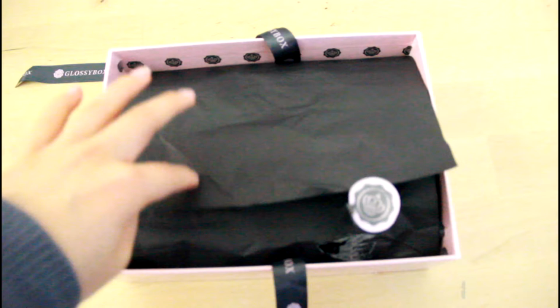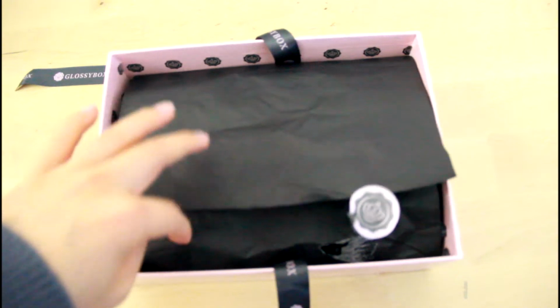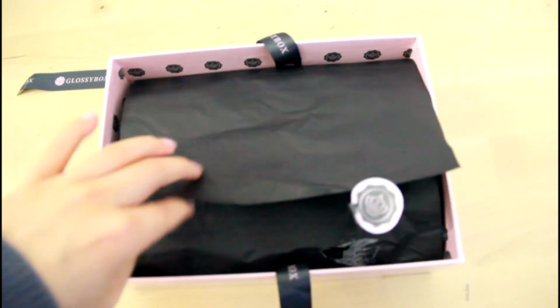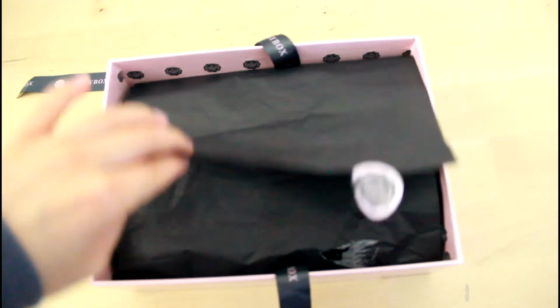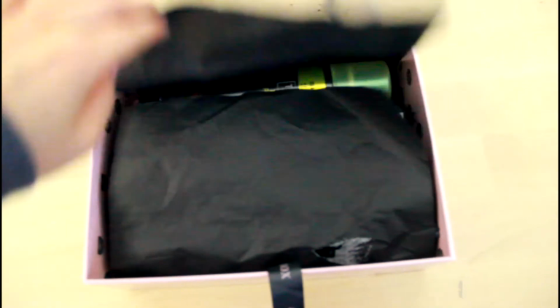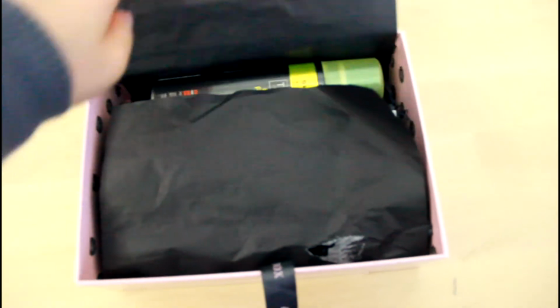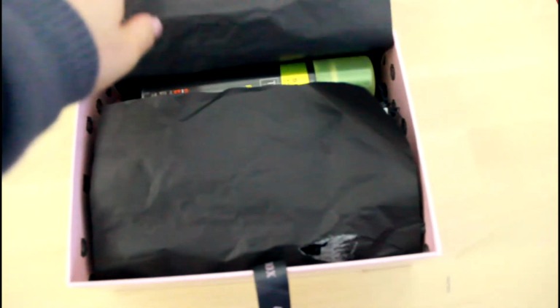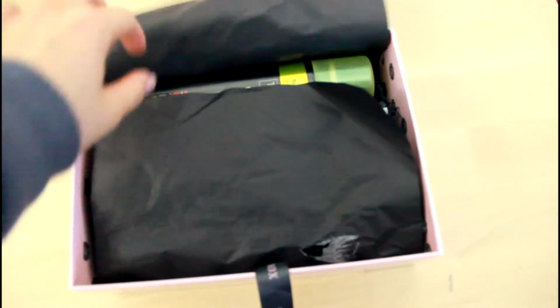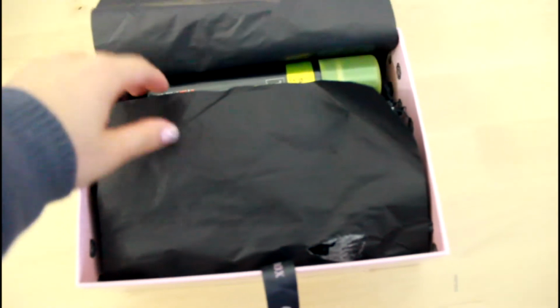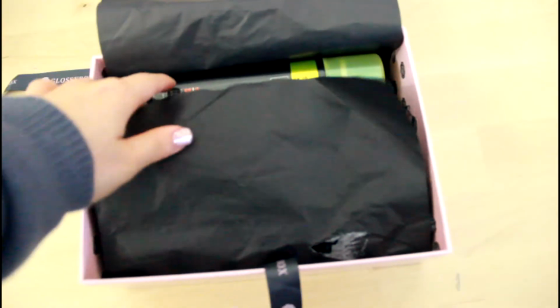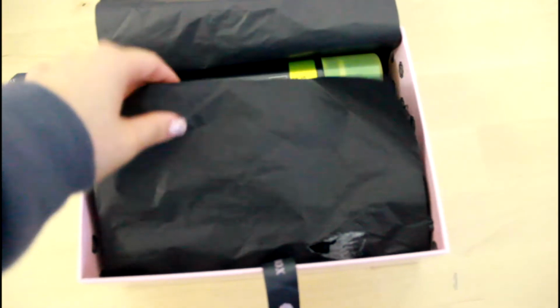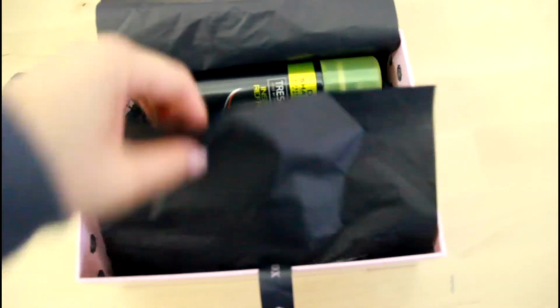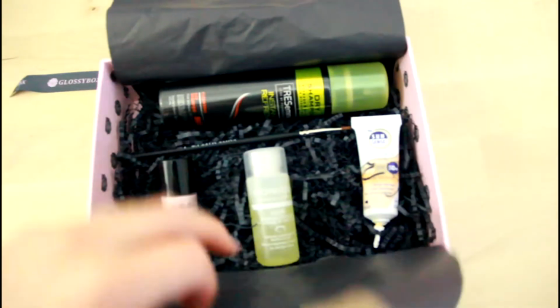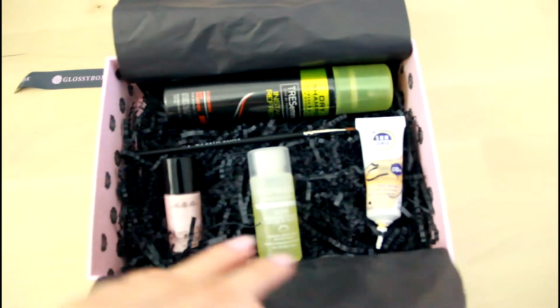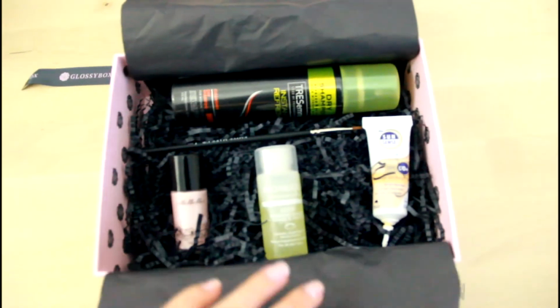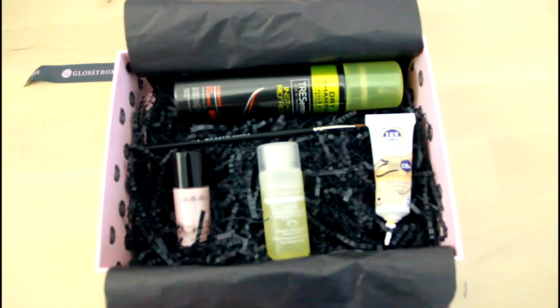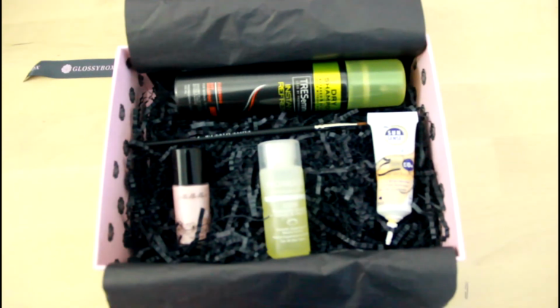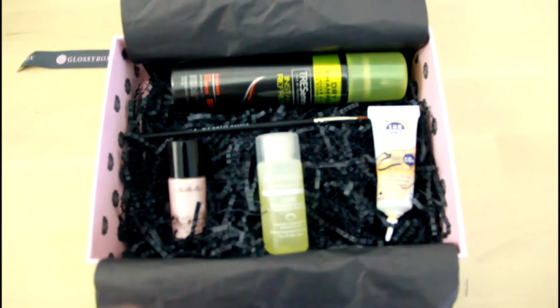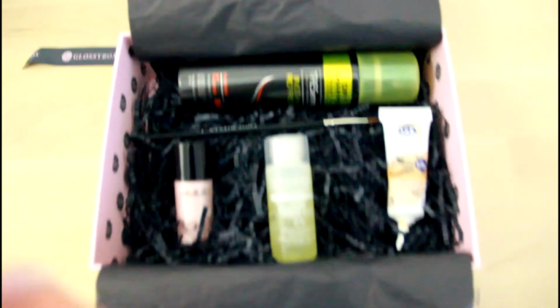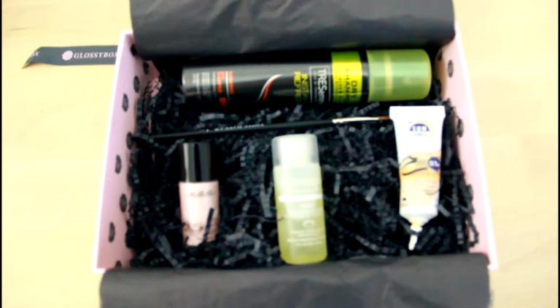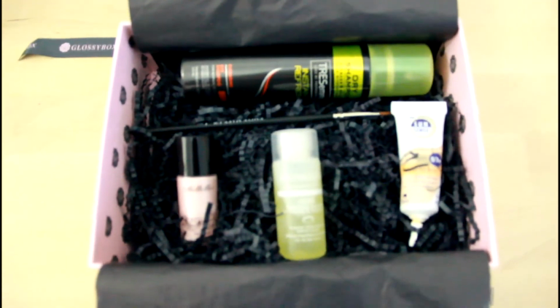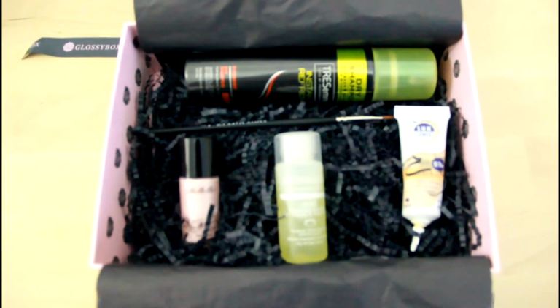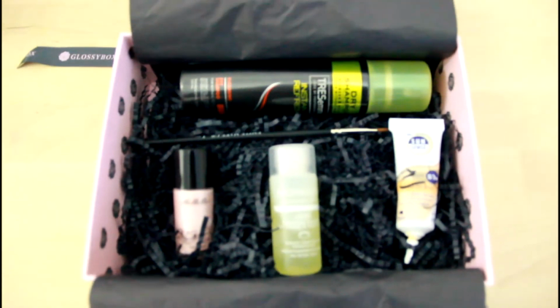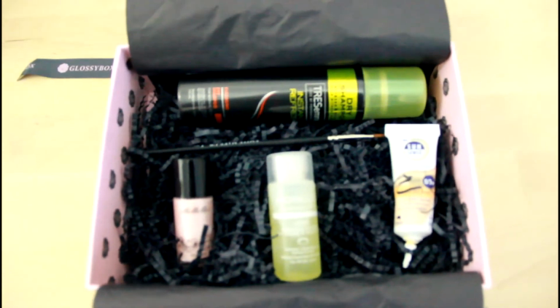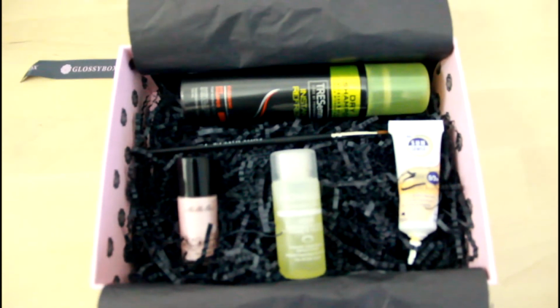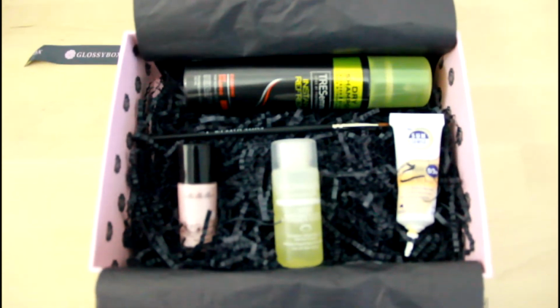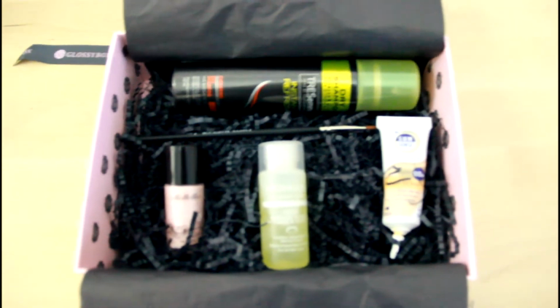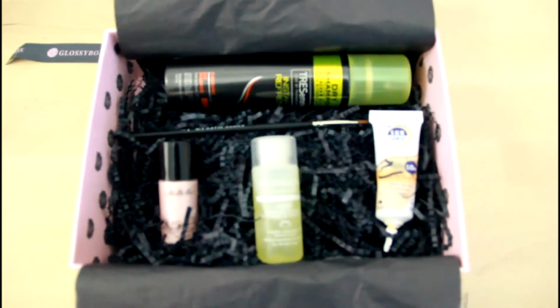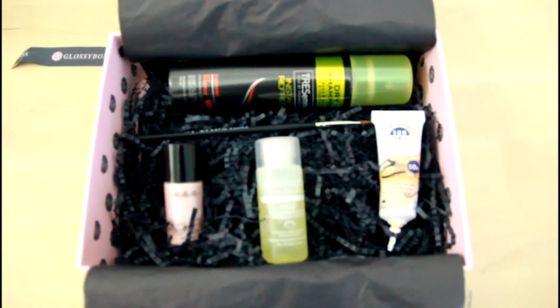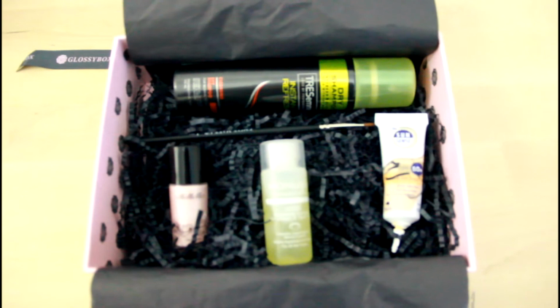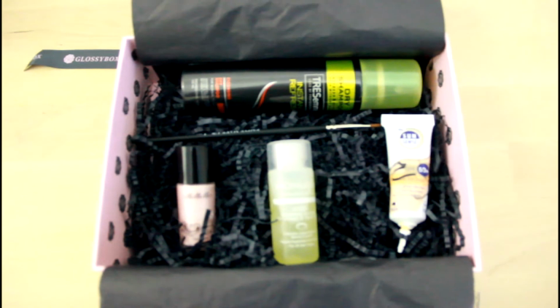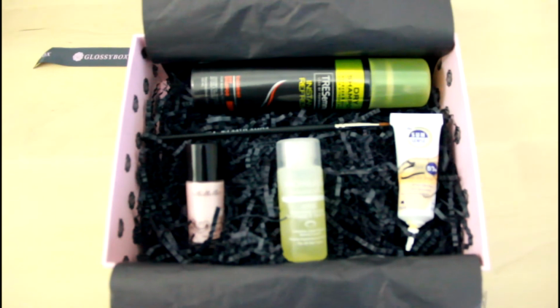Hey guys! This is my second unboxing video for Glossybox. I hope you enjoy it.